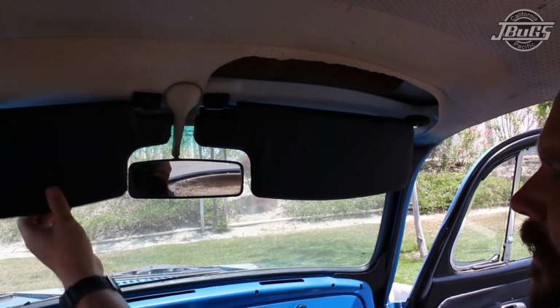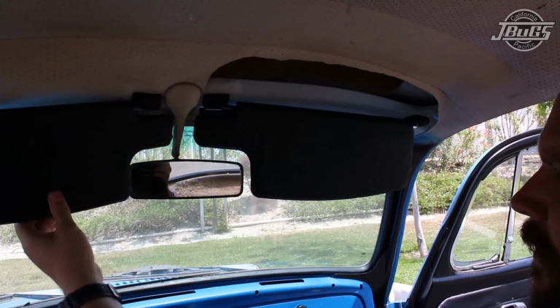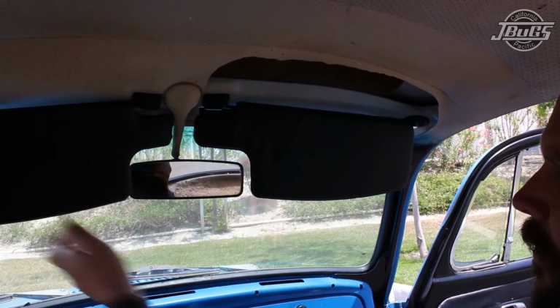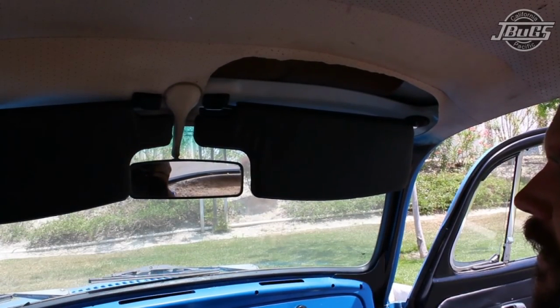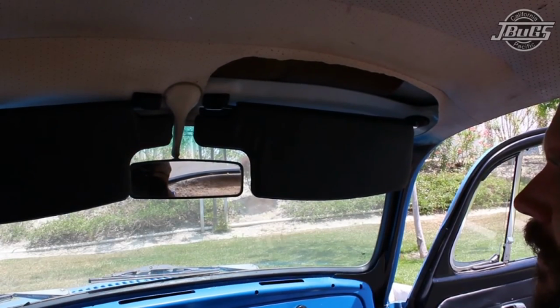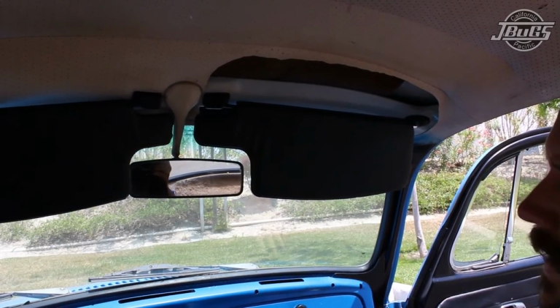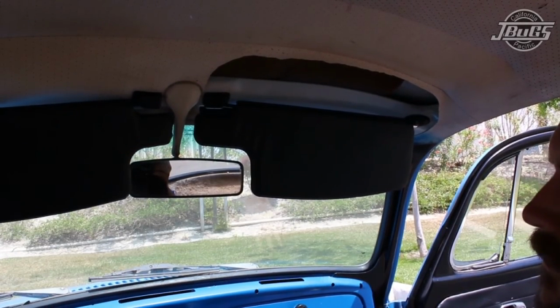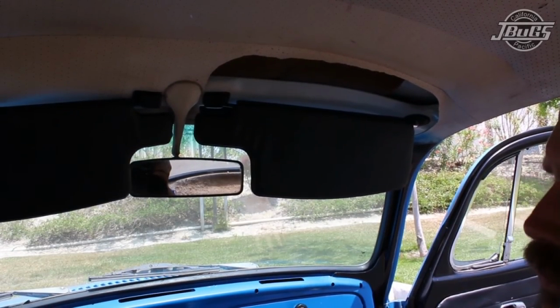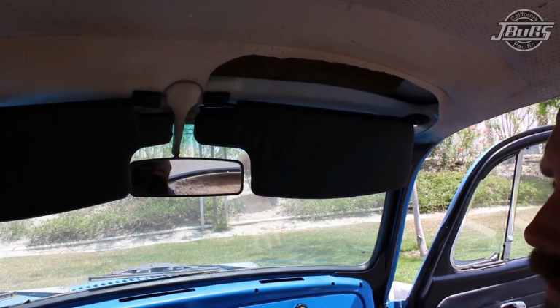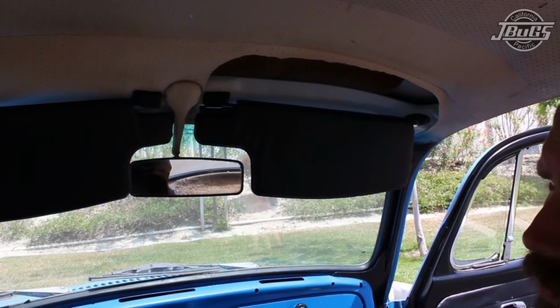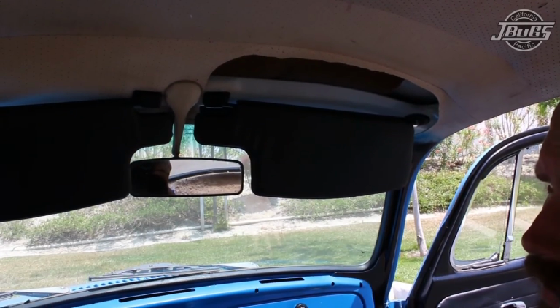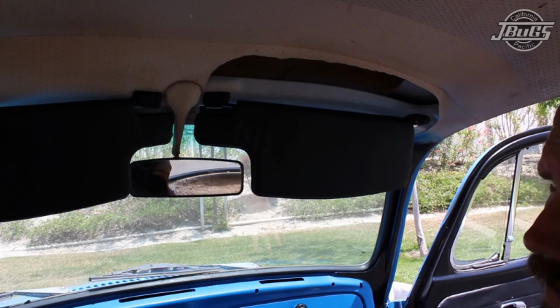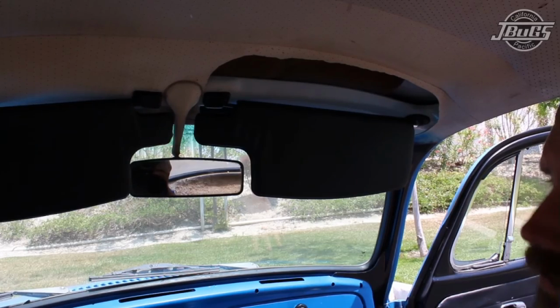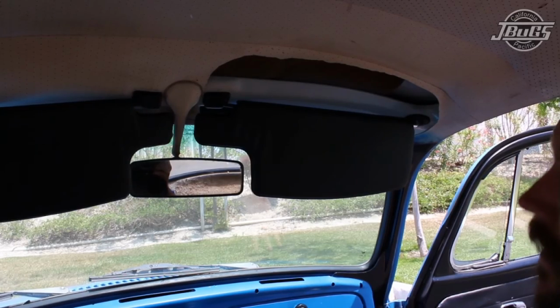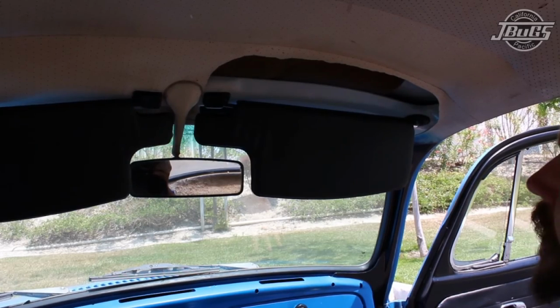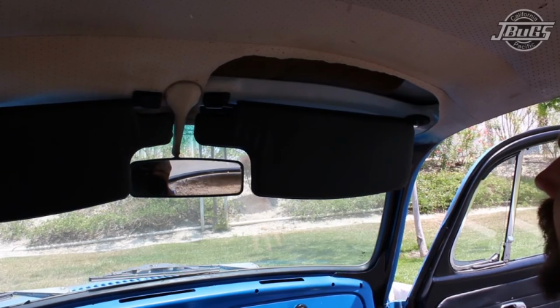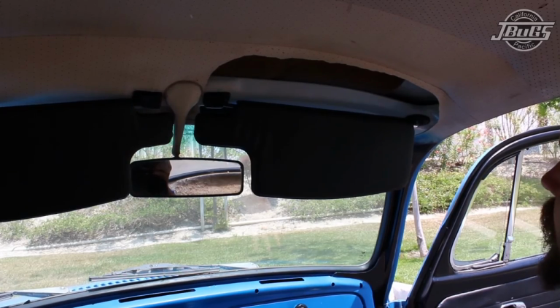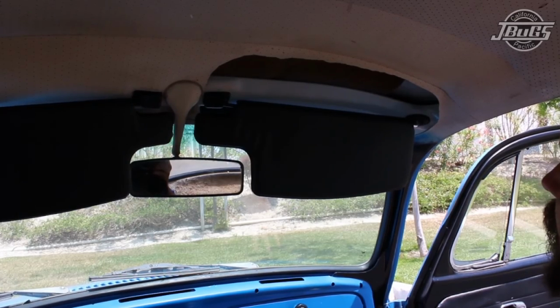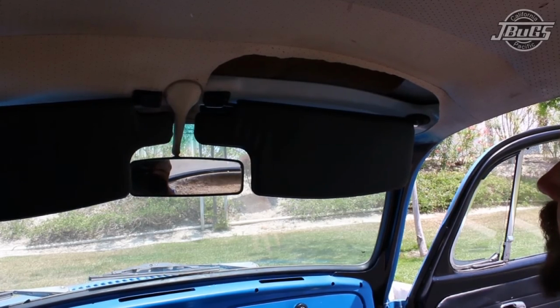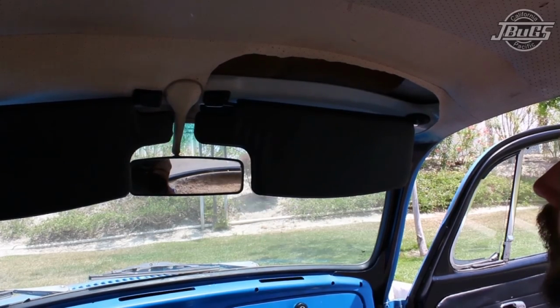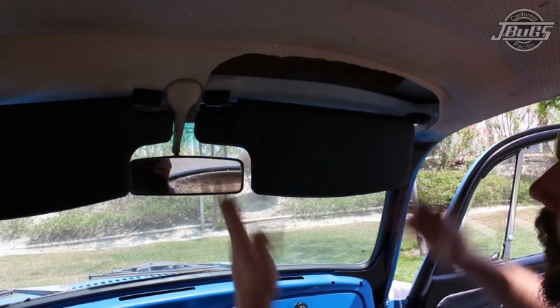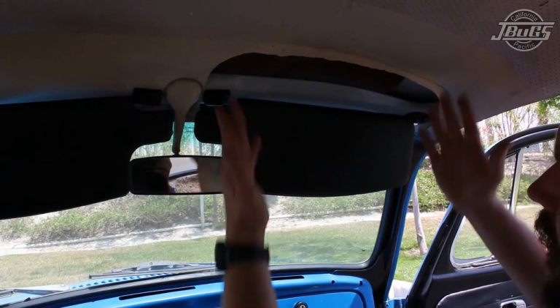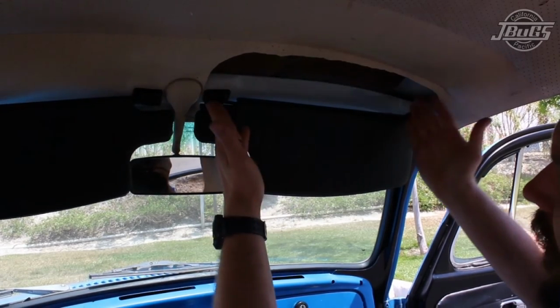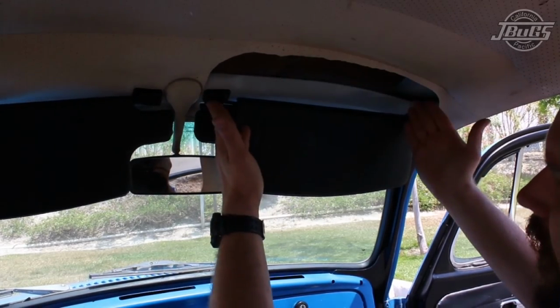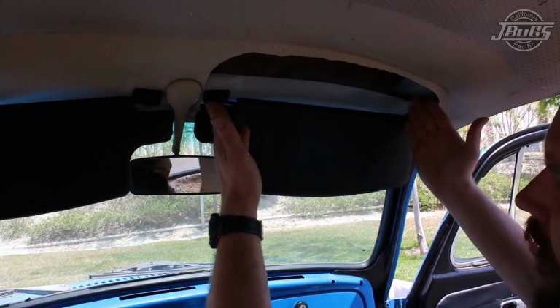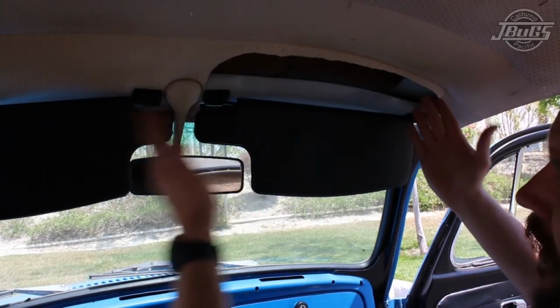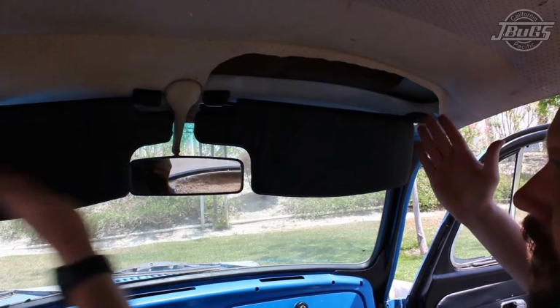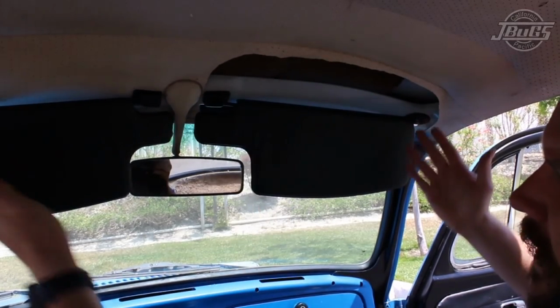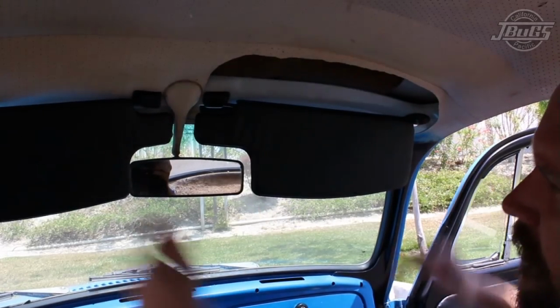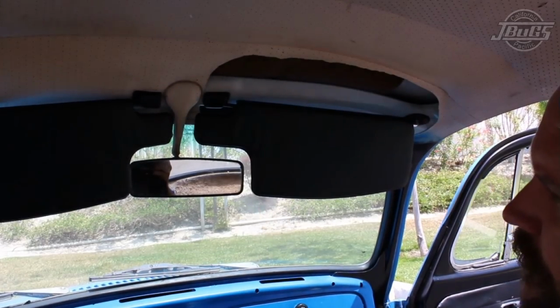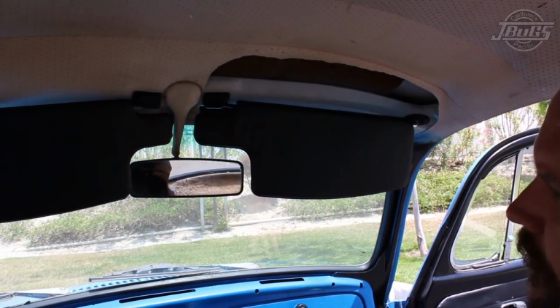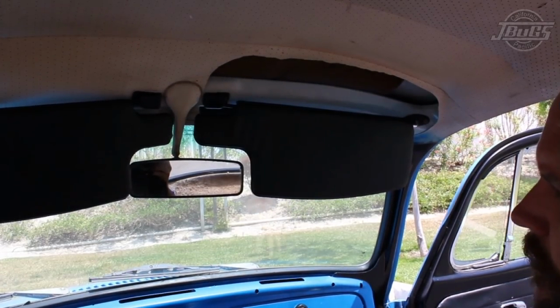We now have two brand new sun visors and clips installed and everything lines up as it should.